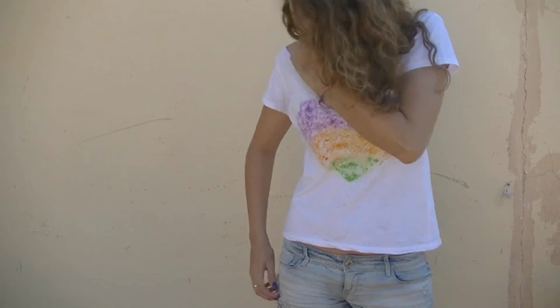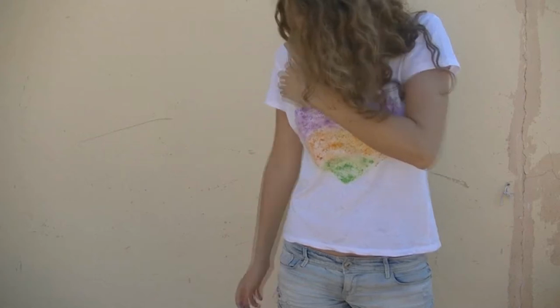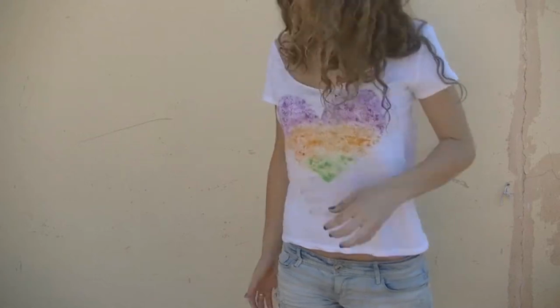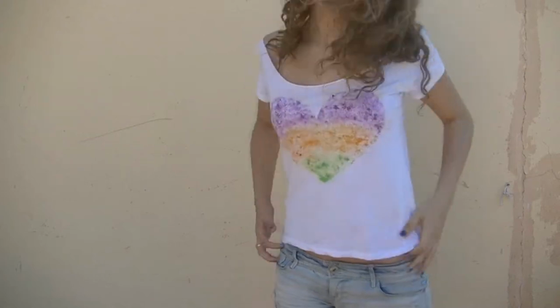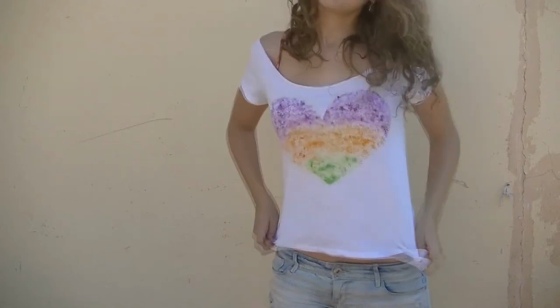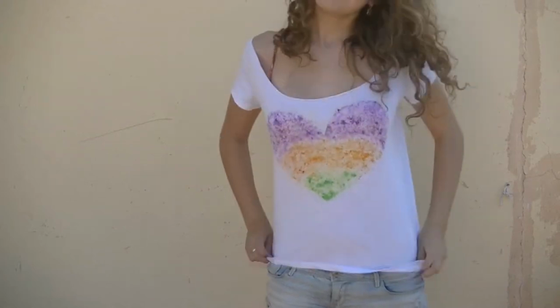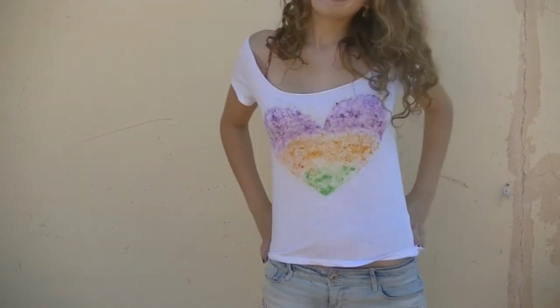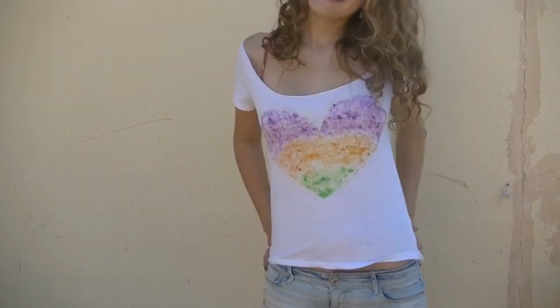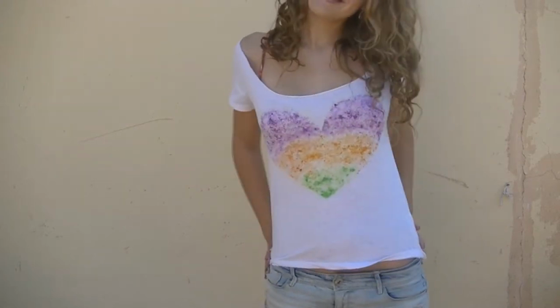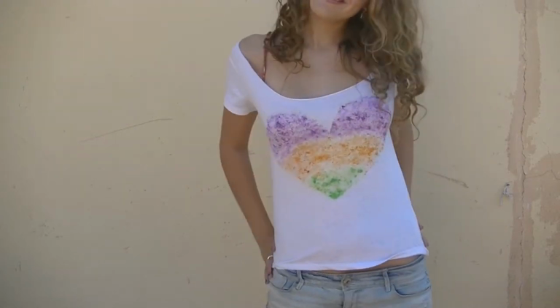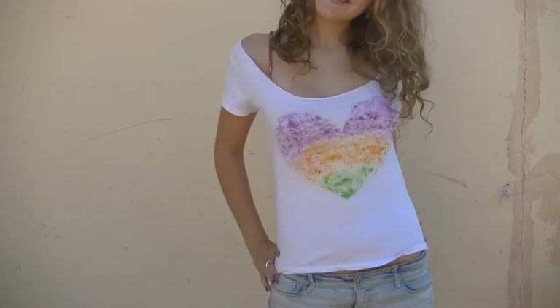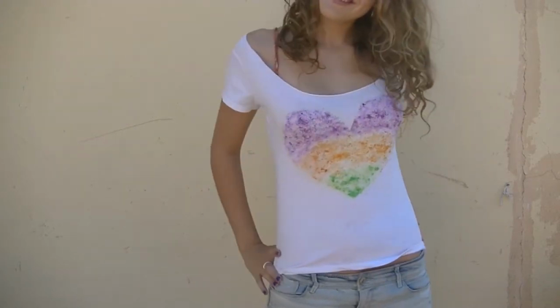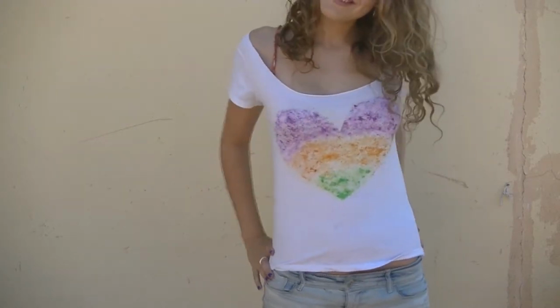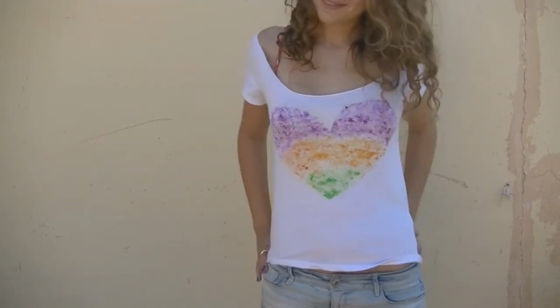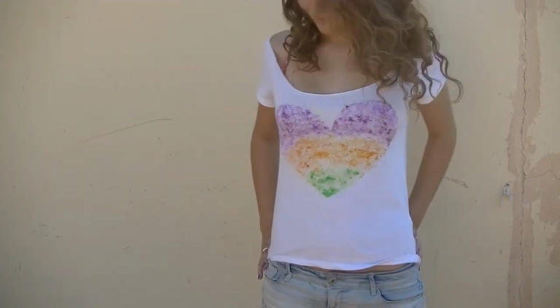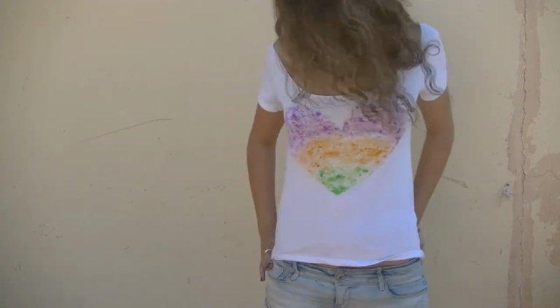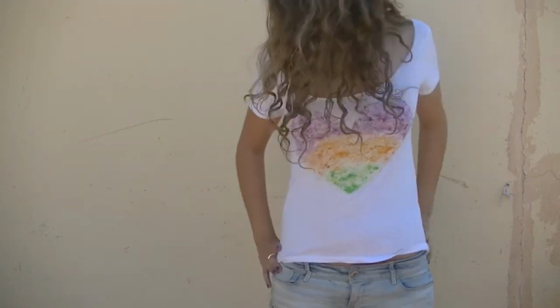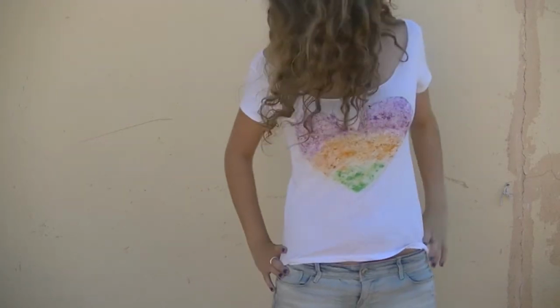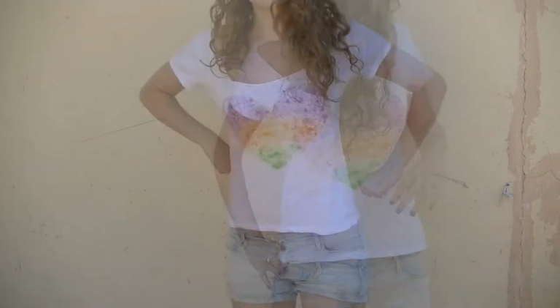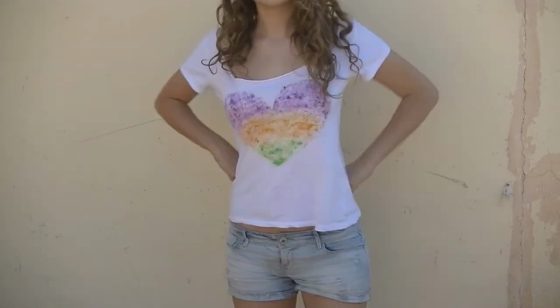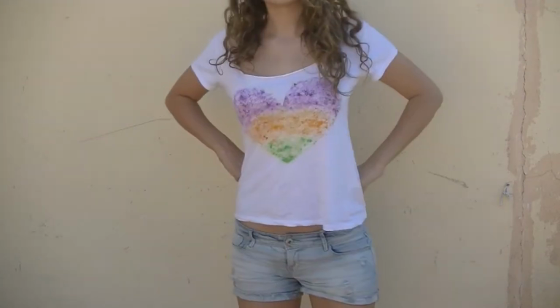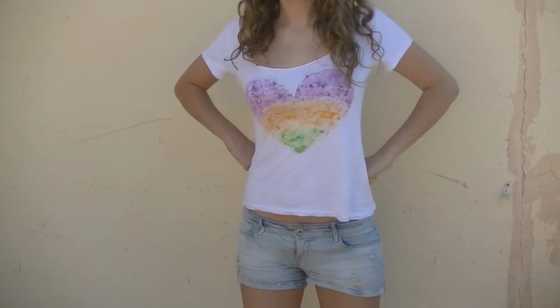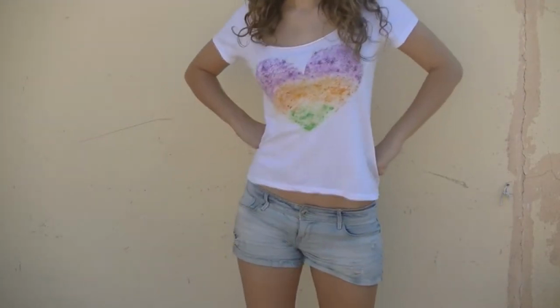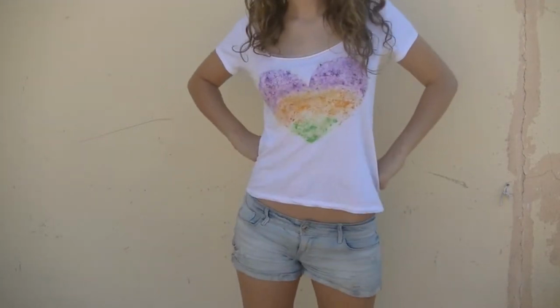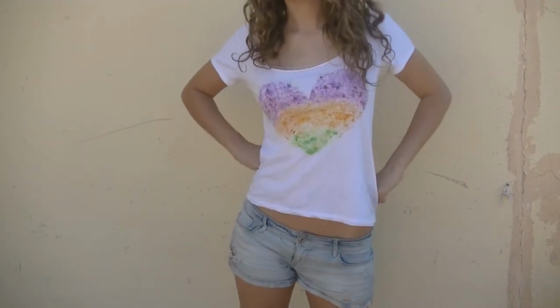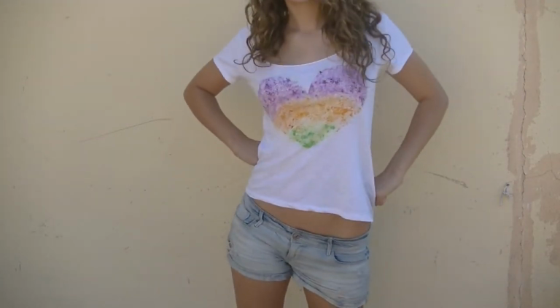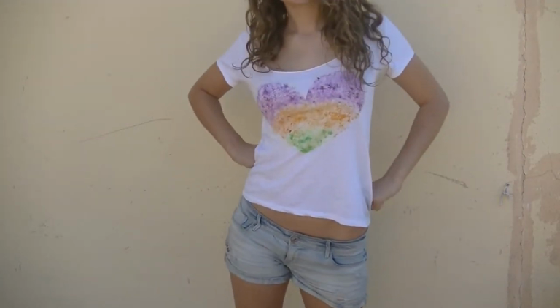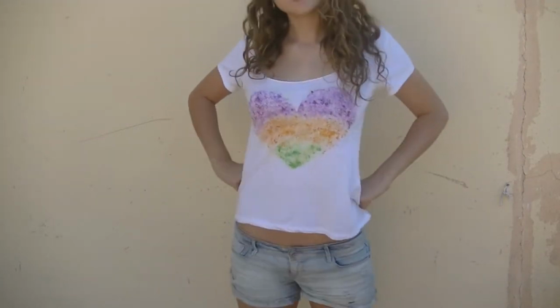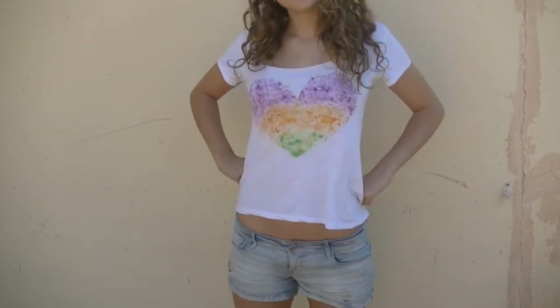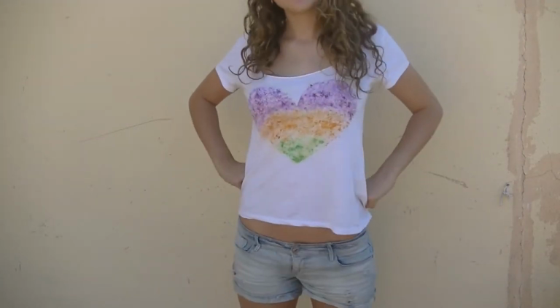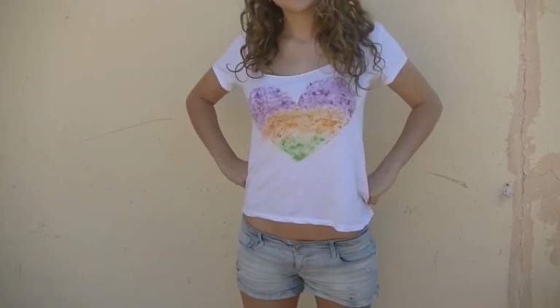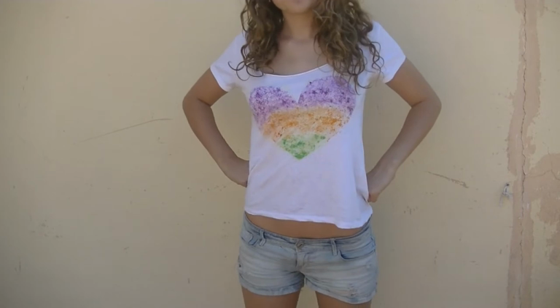In today's video, I'm going to show you how to personalize your T-shirts using wax crayons.